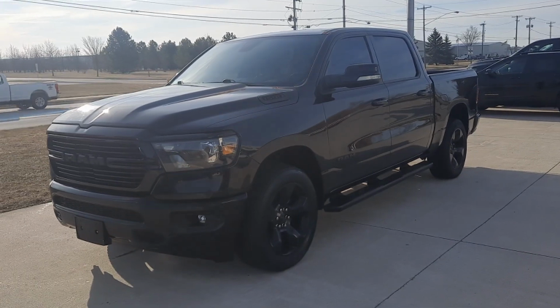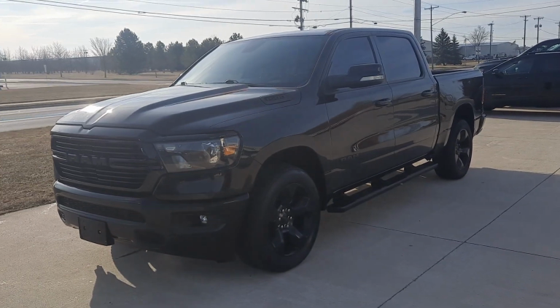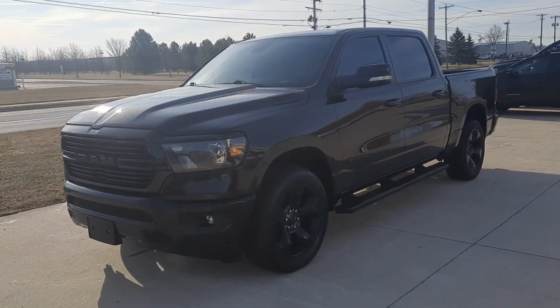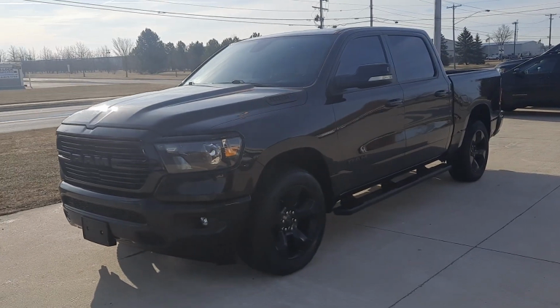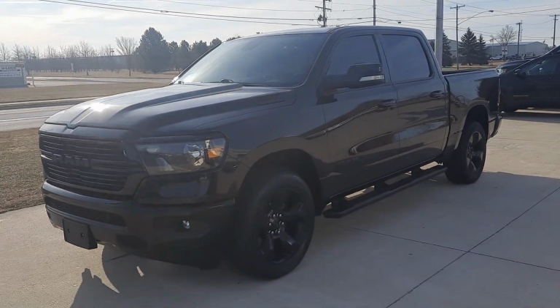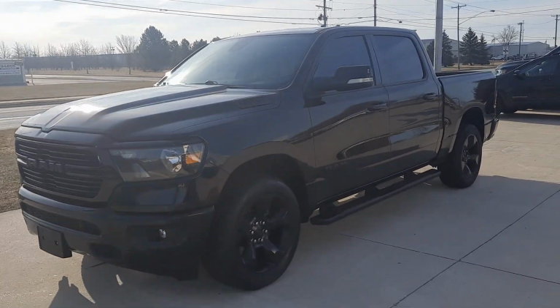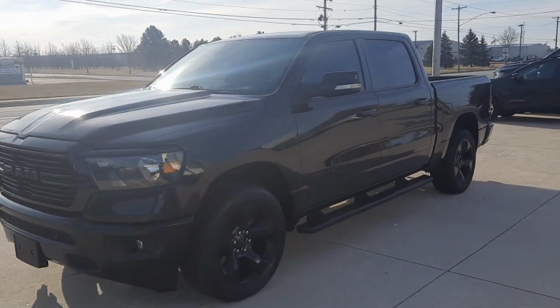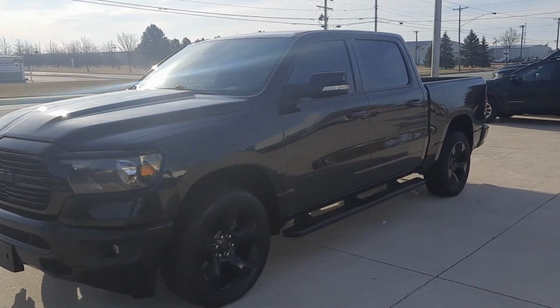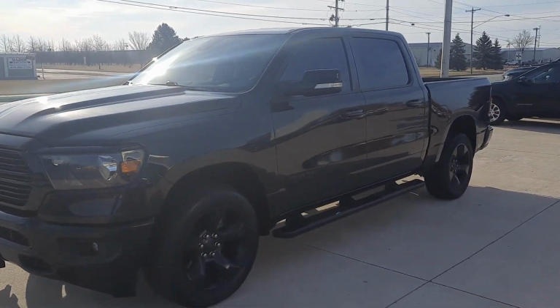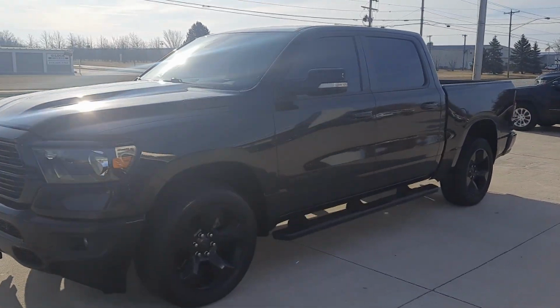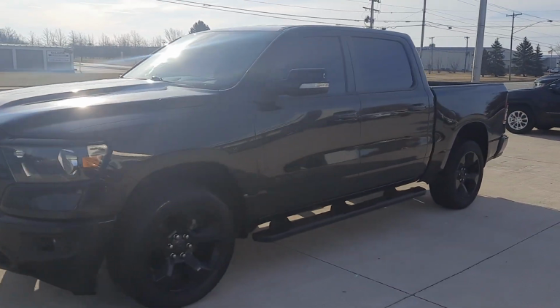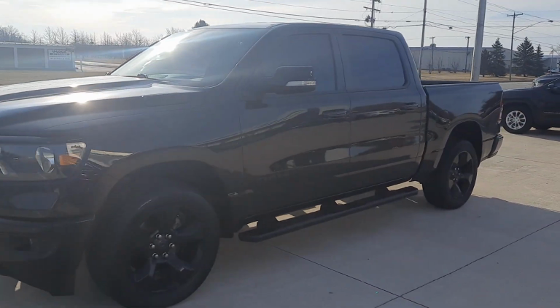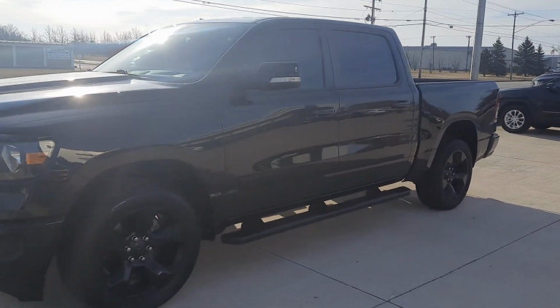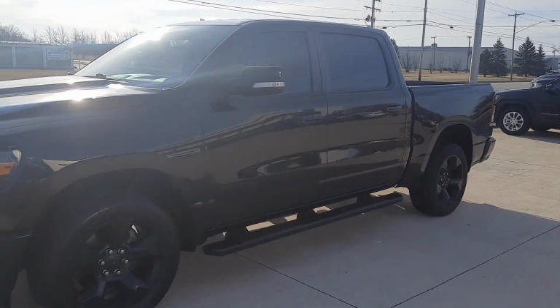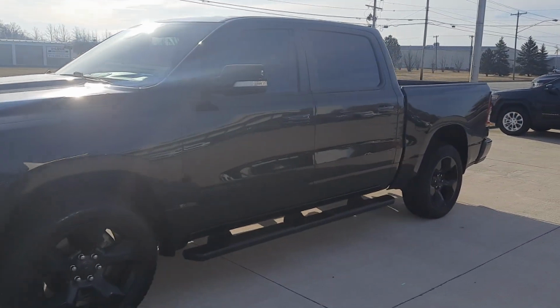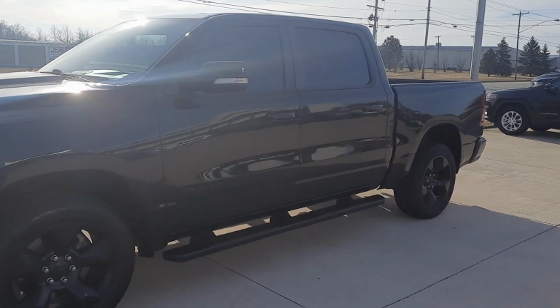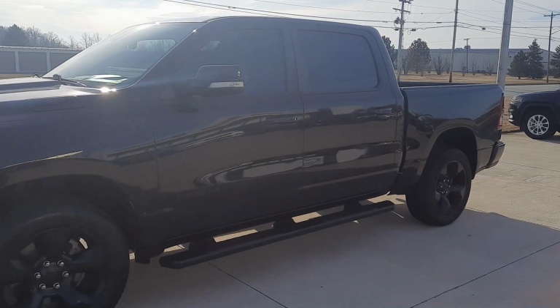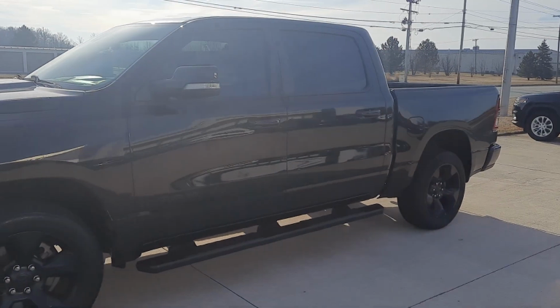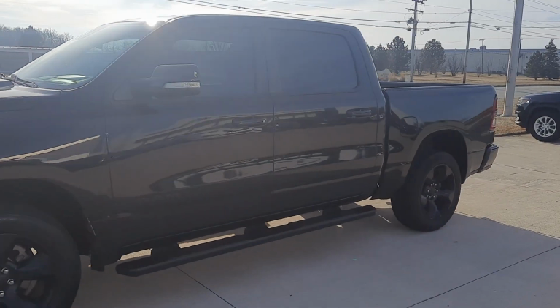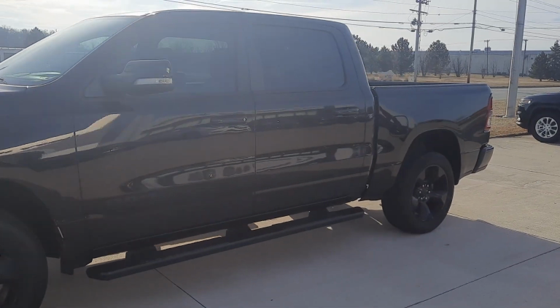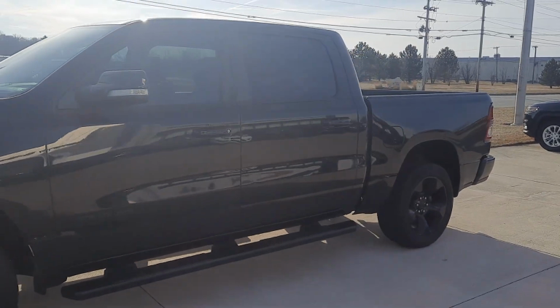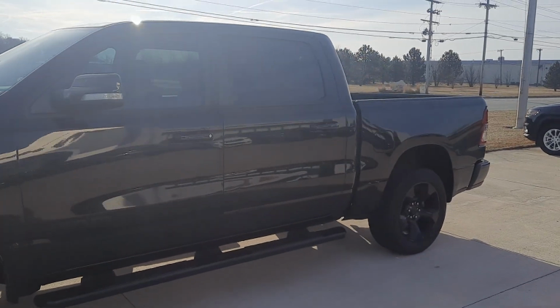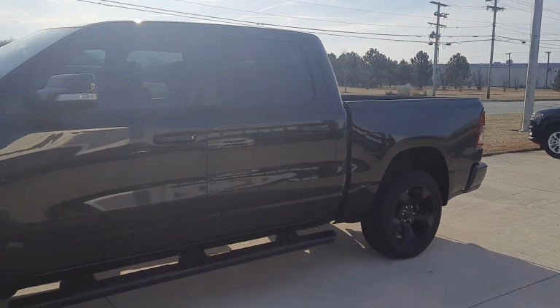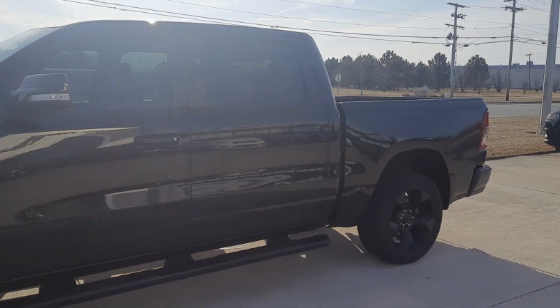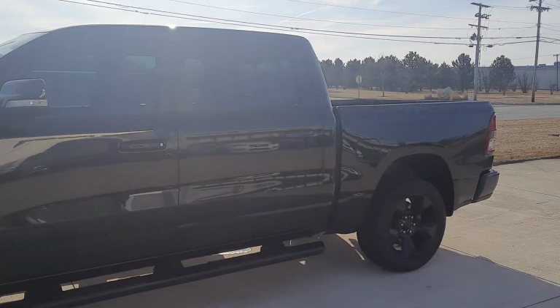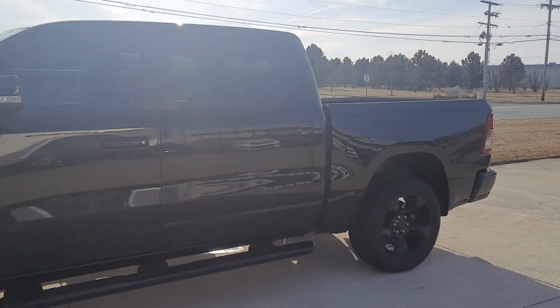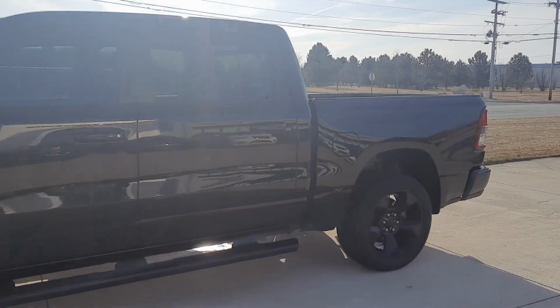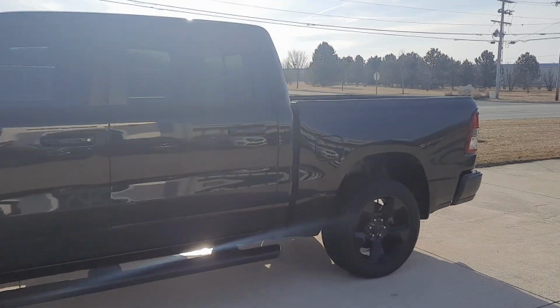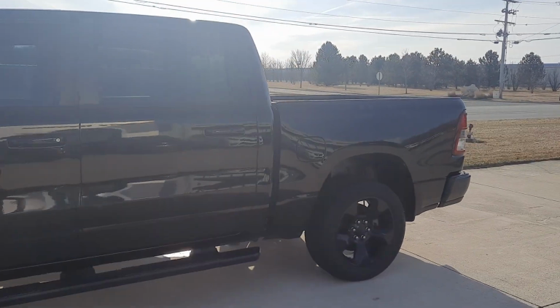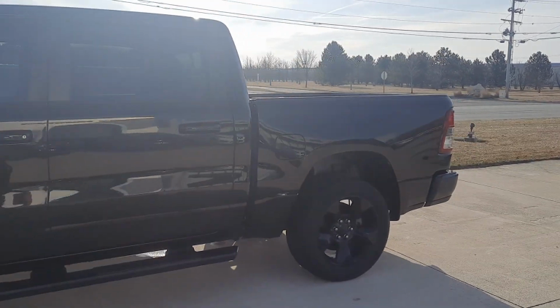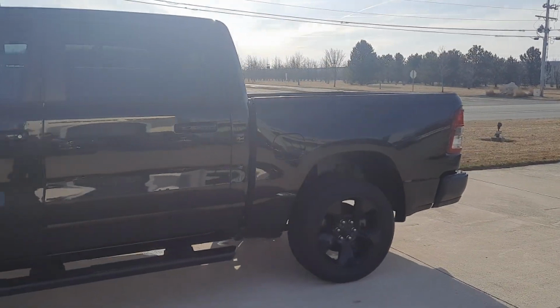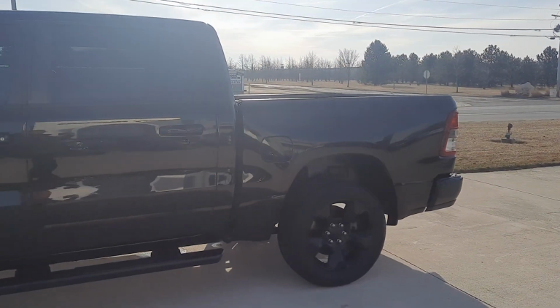Angel here with Terri Henricks Chrysler. Going to take you on a quick walk around of this 2019 Ram 1500 Bighorn.